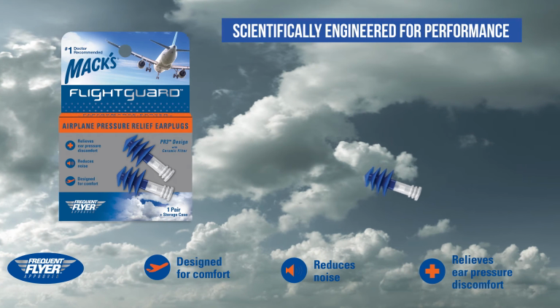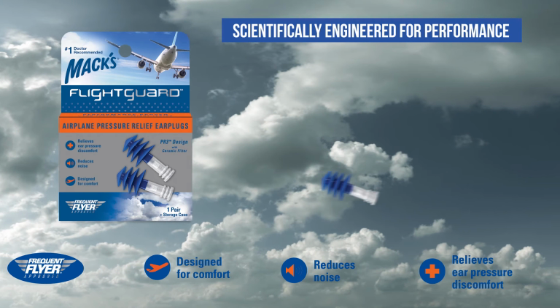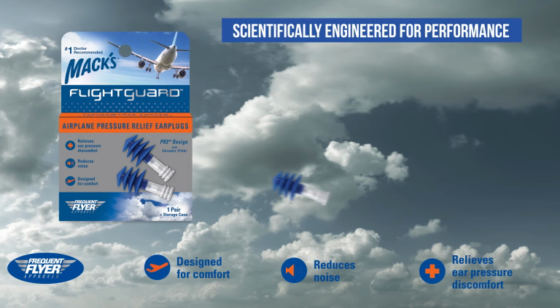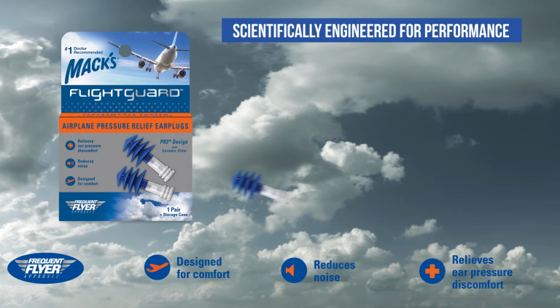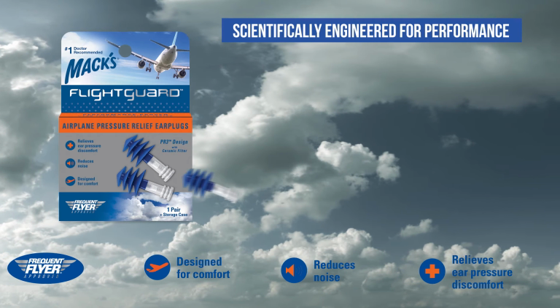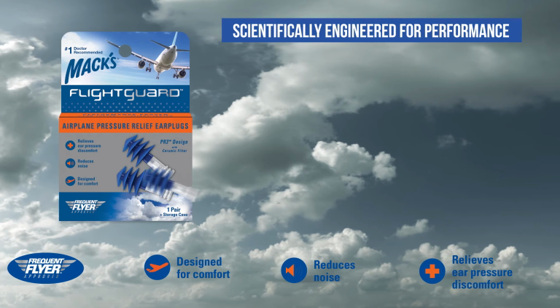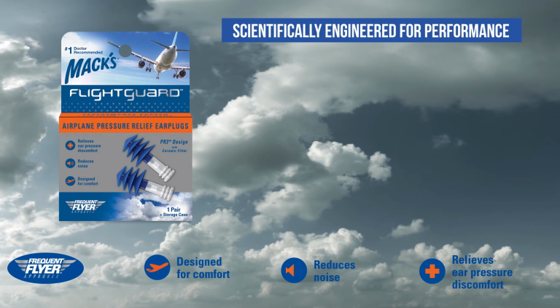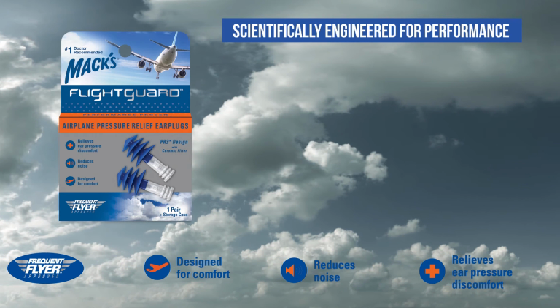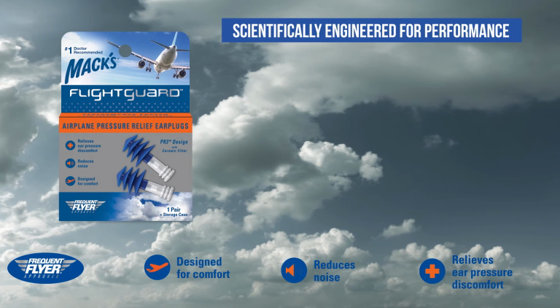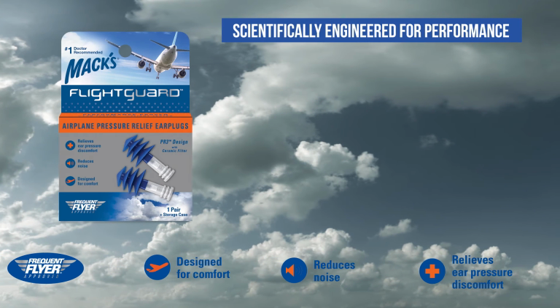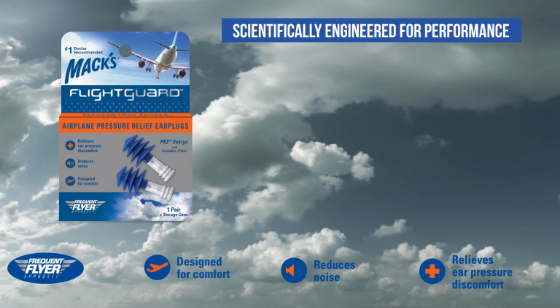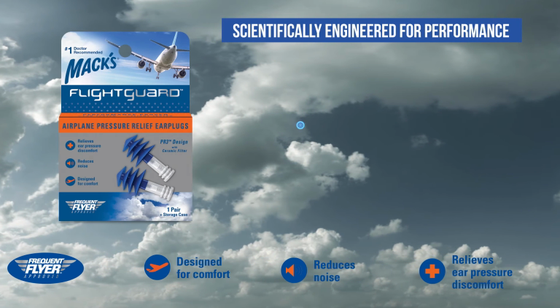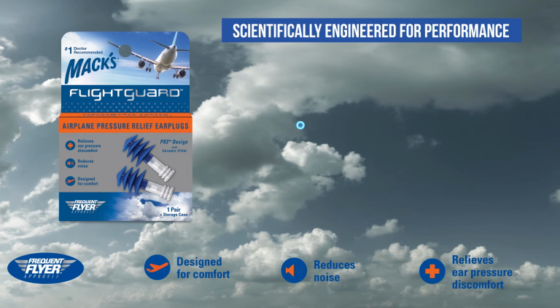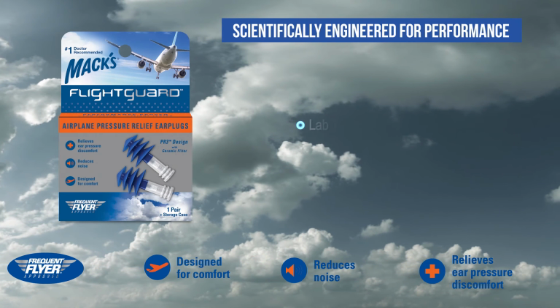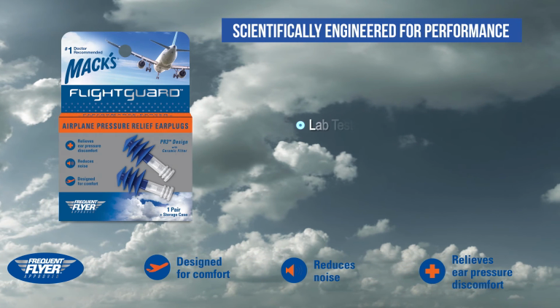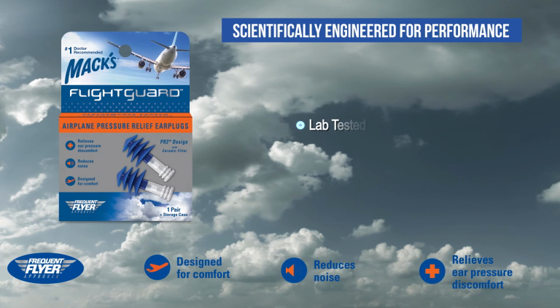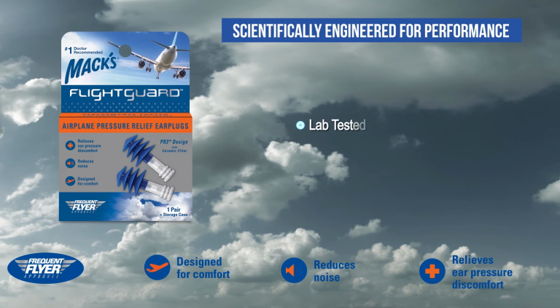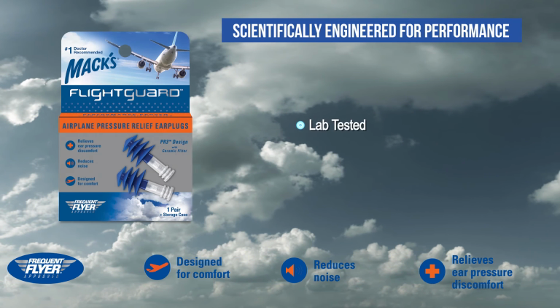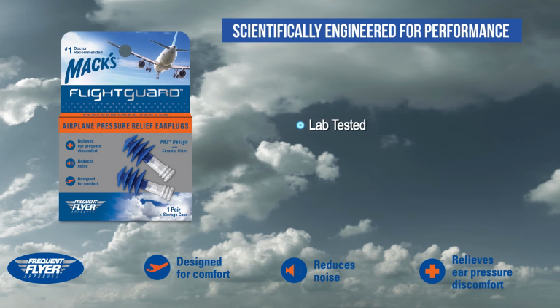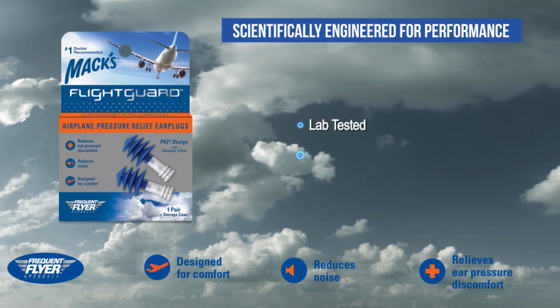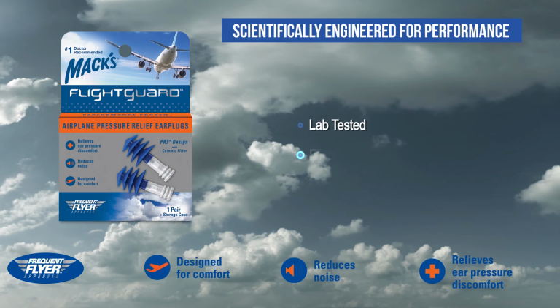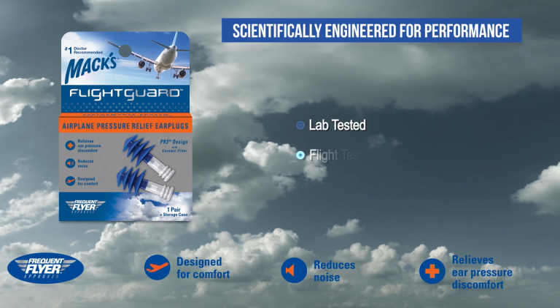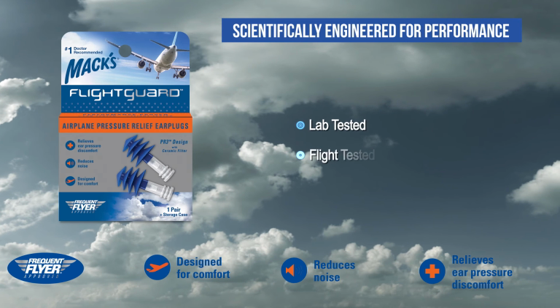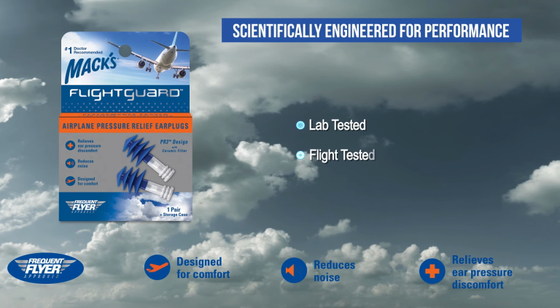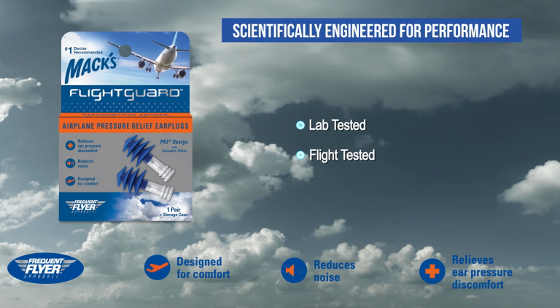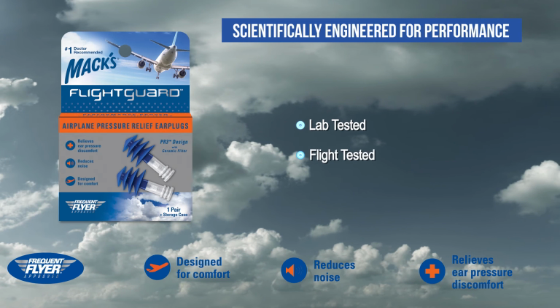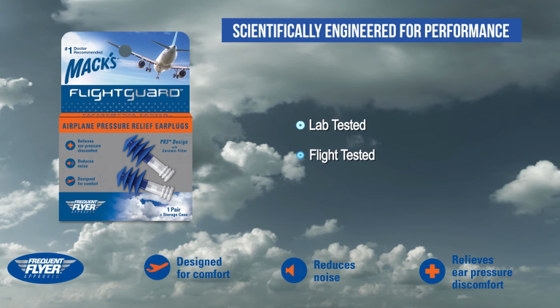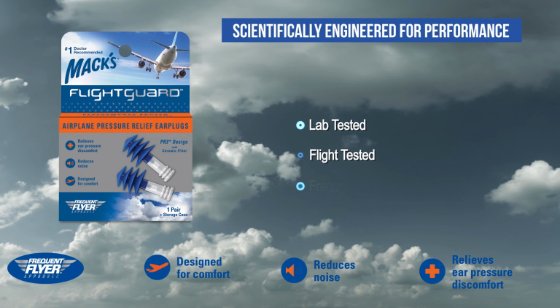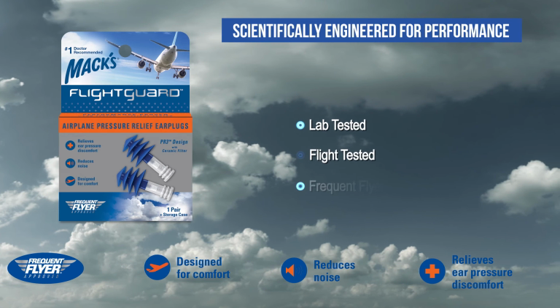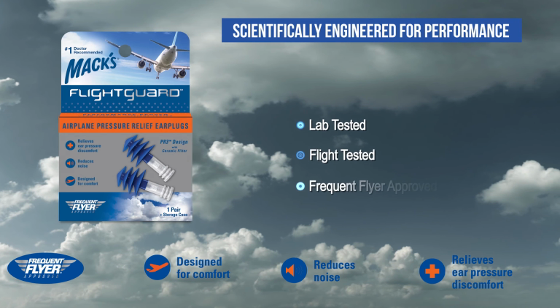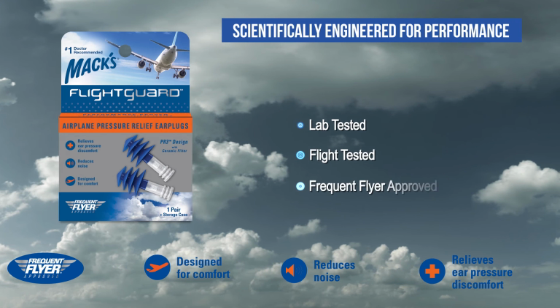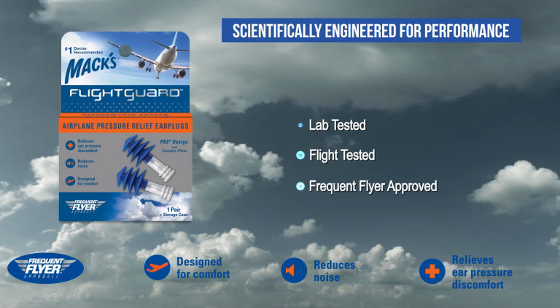MAX FlightGuard earplugs. Lab tested, flight tested, and frequent flyer approved.